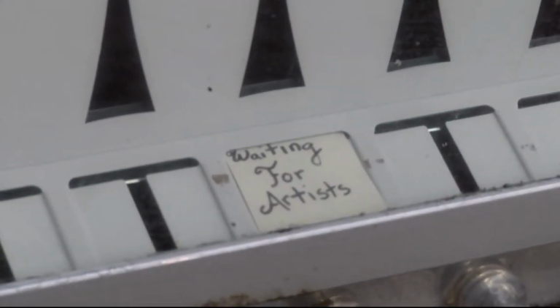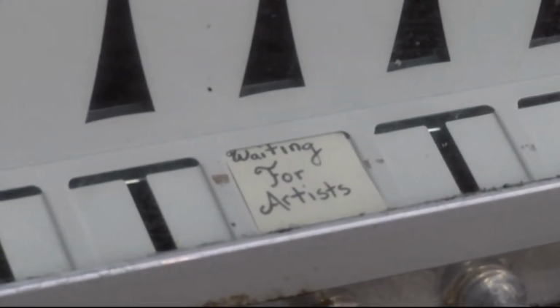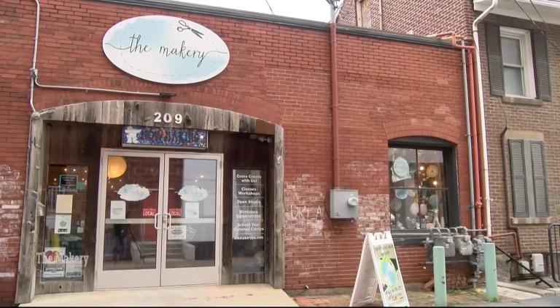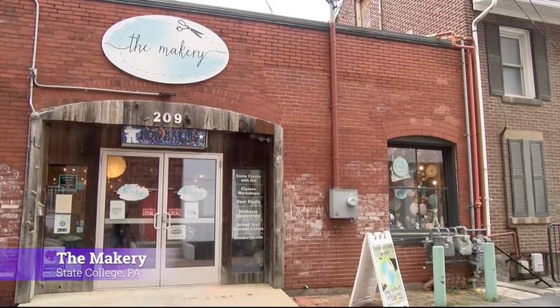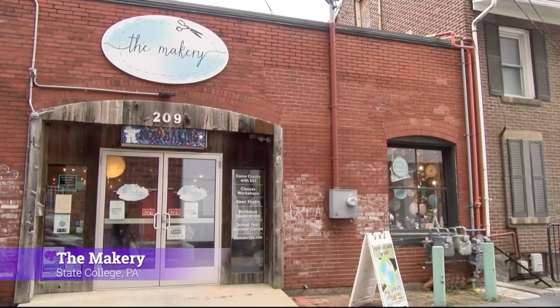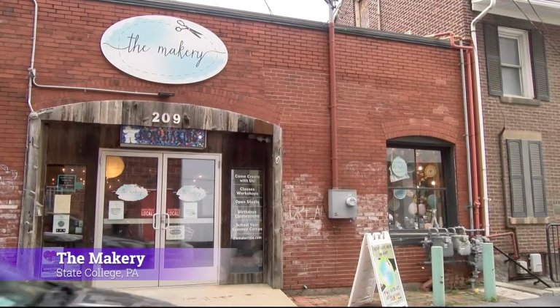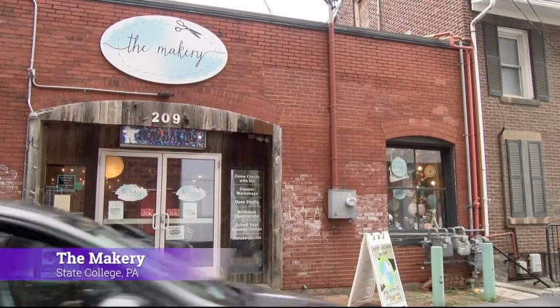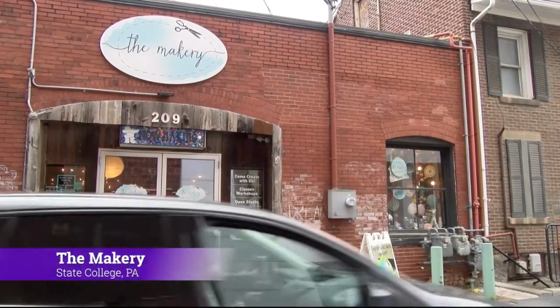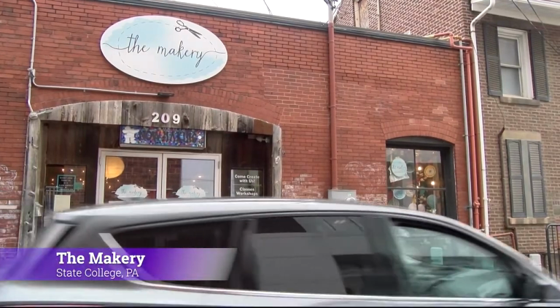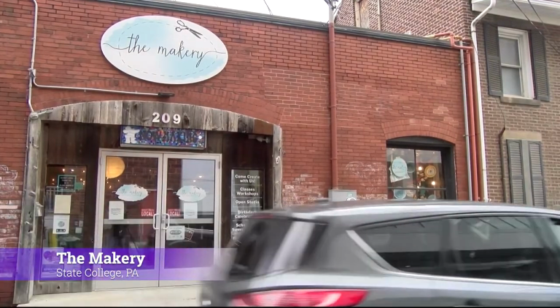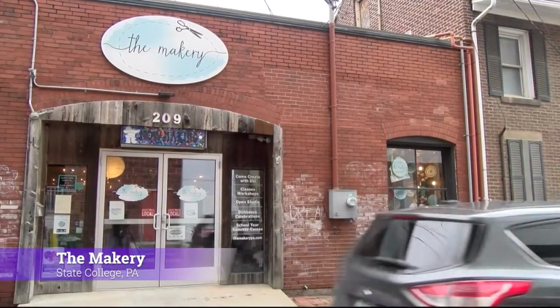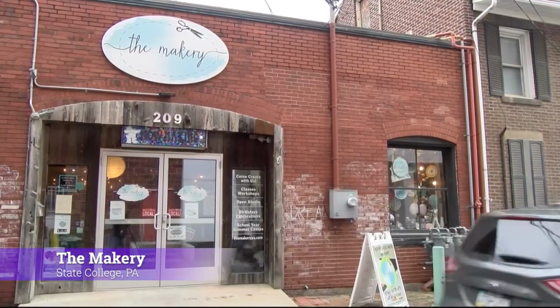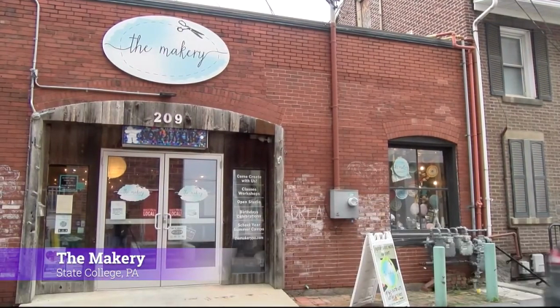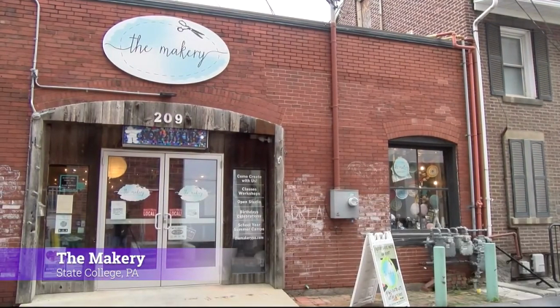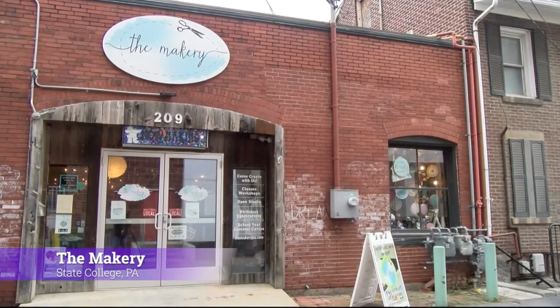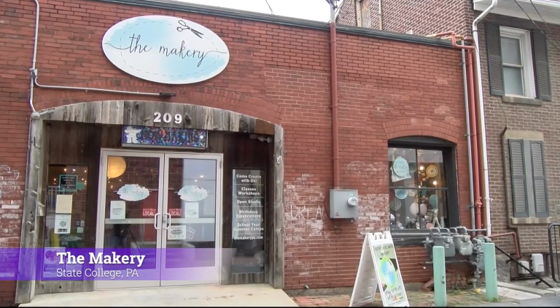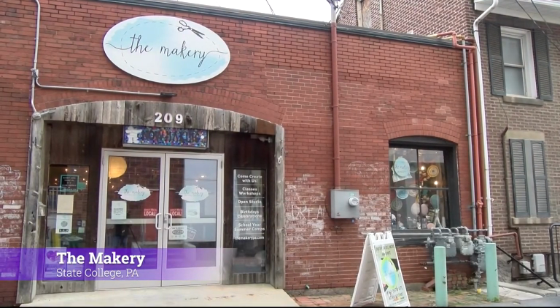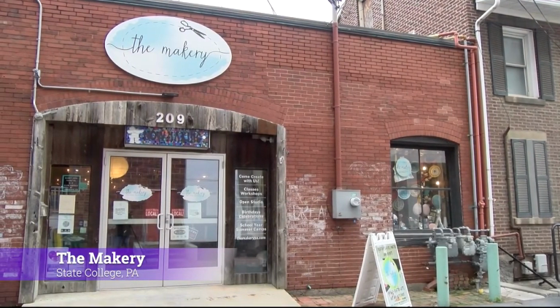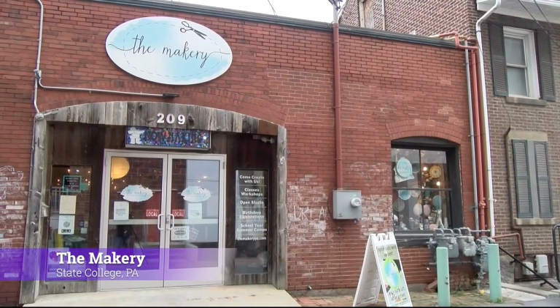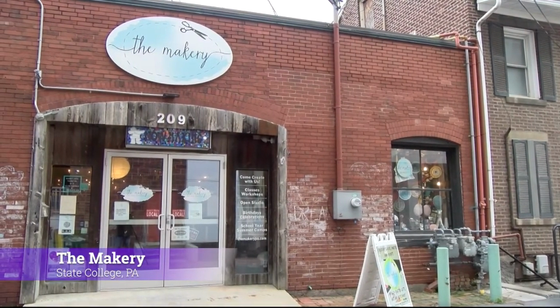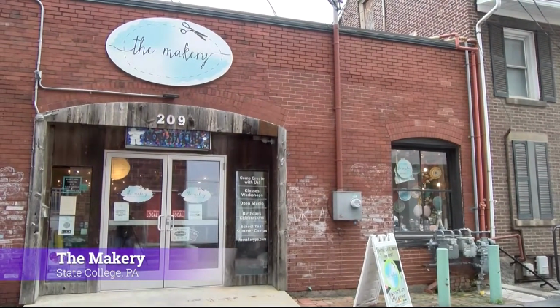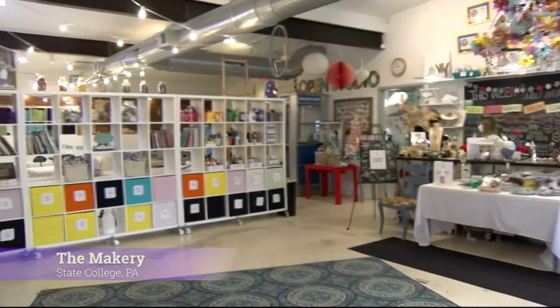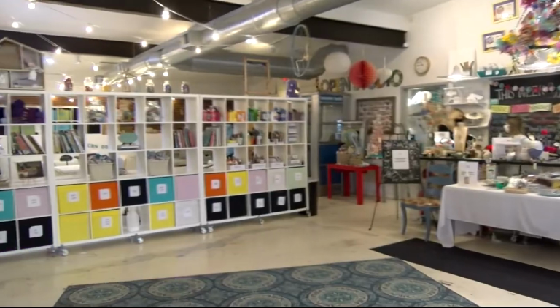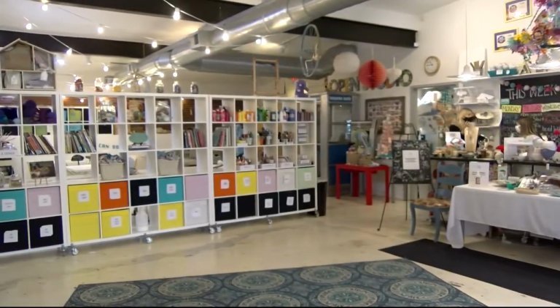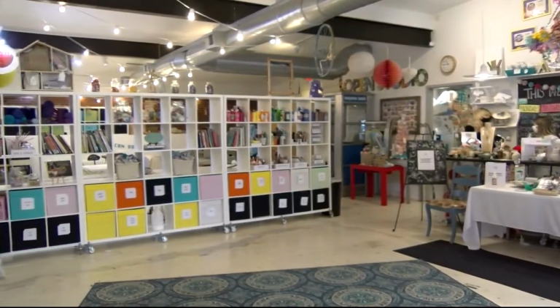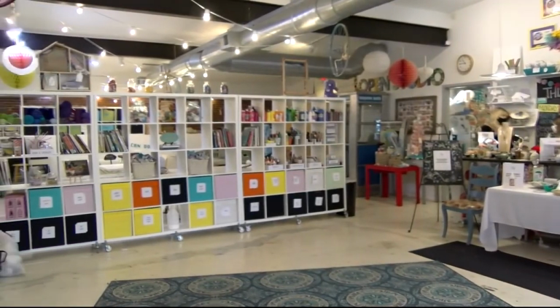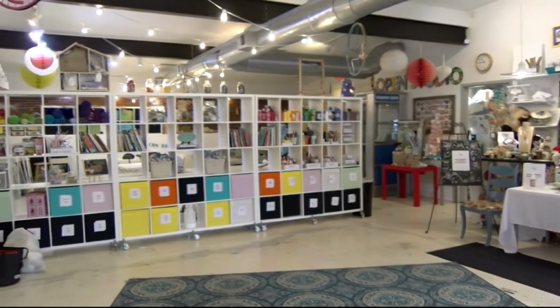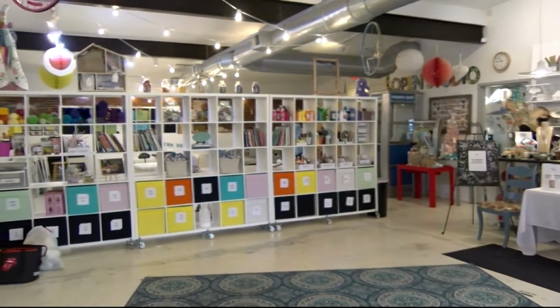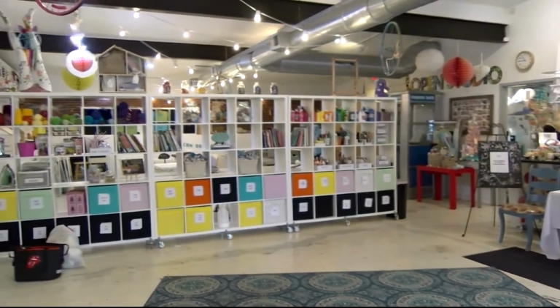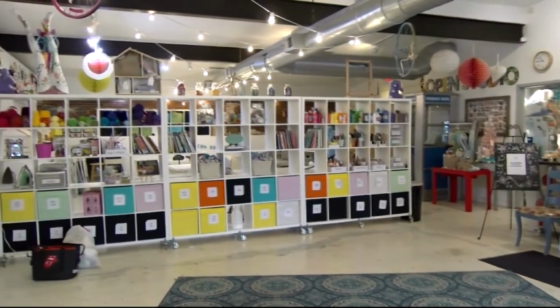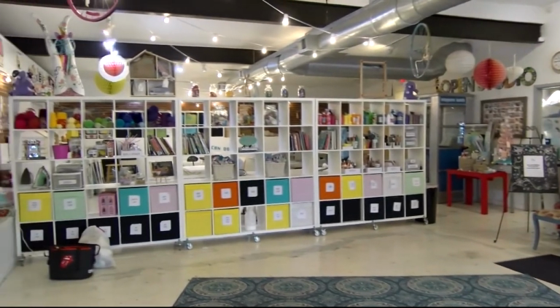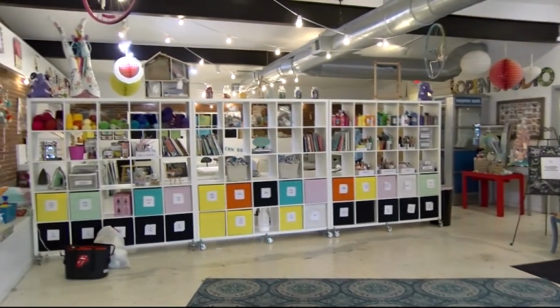The project is seeking artists — both Penn State students and professionals — to fill up the slots inside. The owner of The Makery, an arts and crafts studio downtown, Amy Frank, was one of those artists that decided to join.